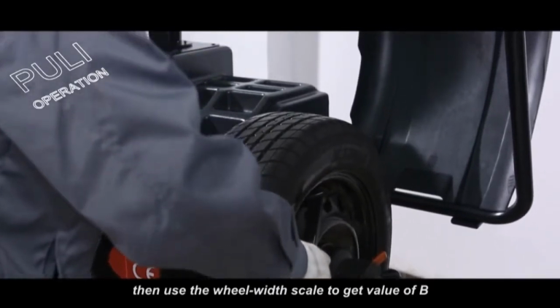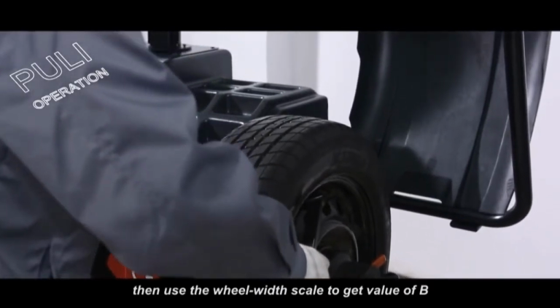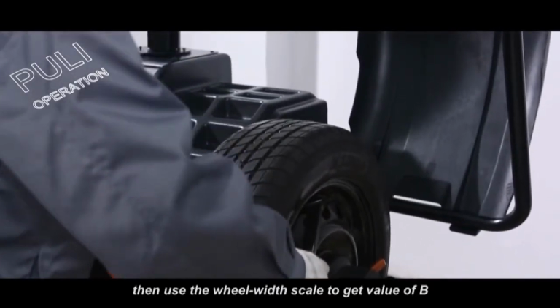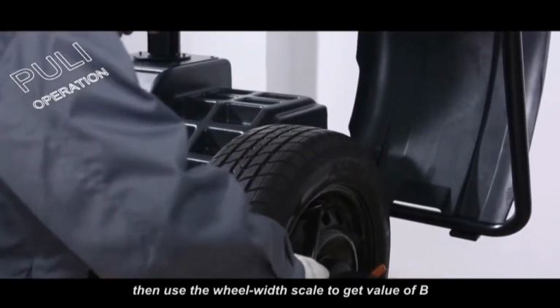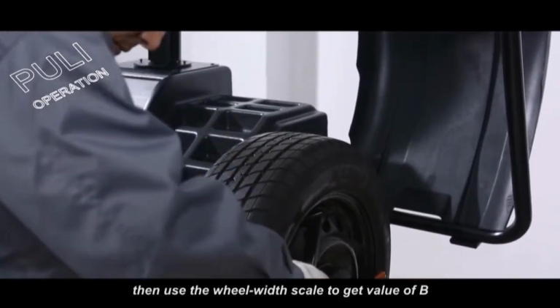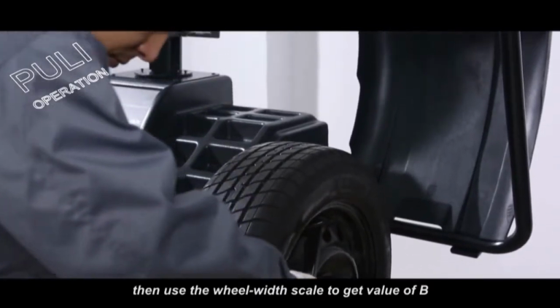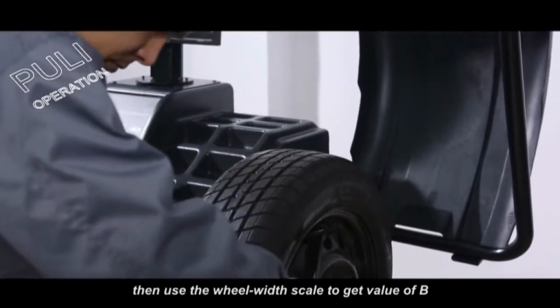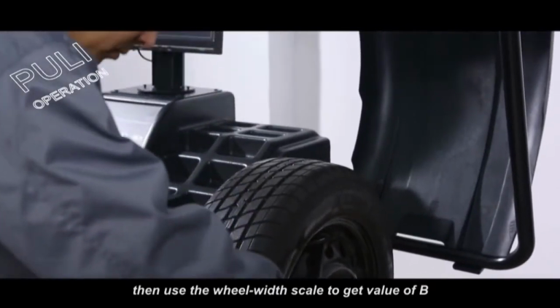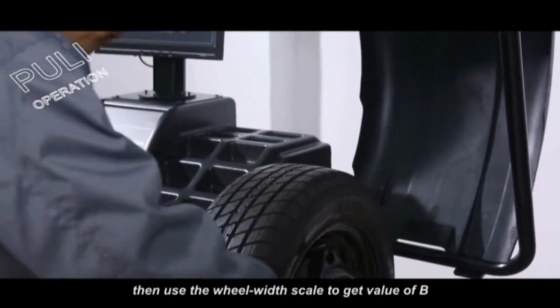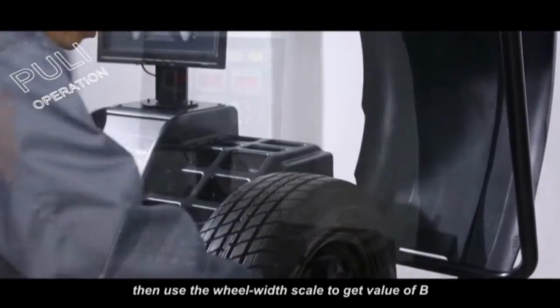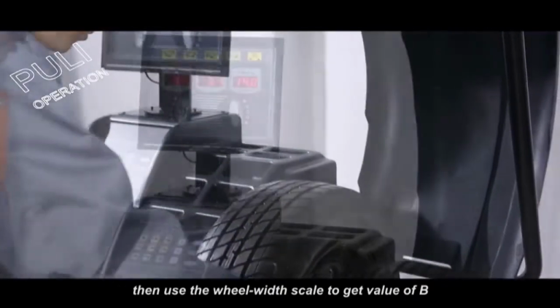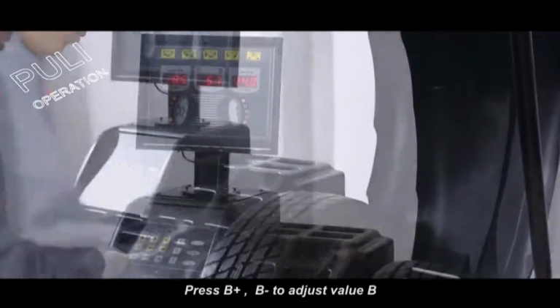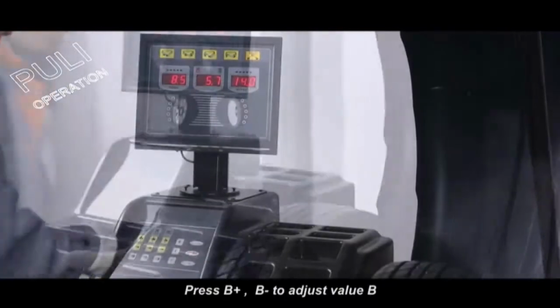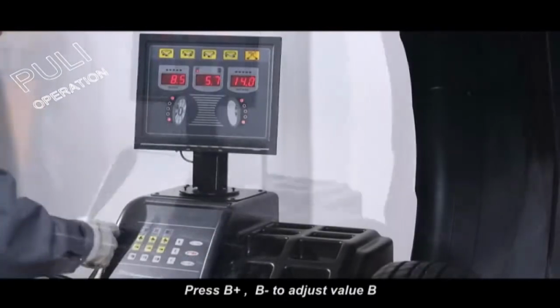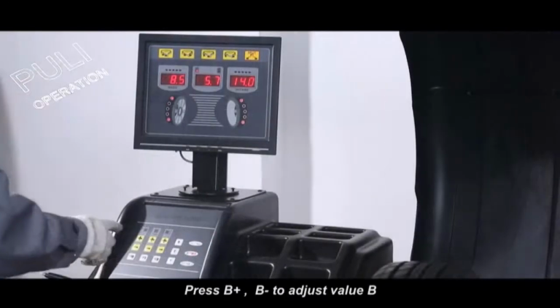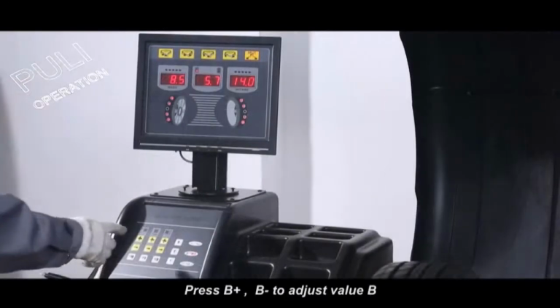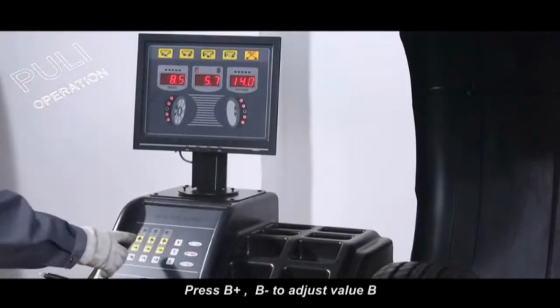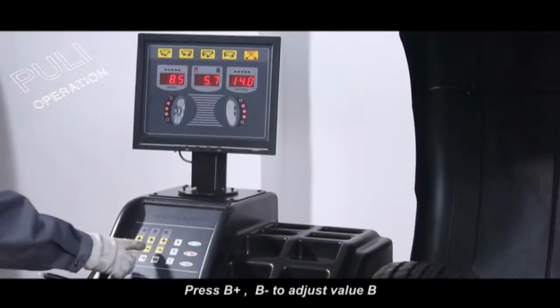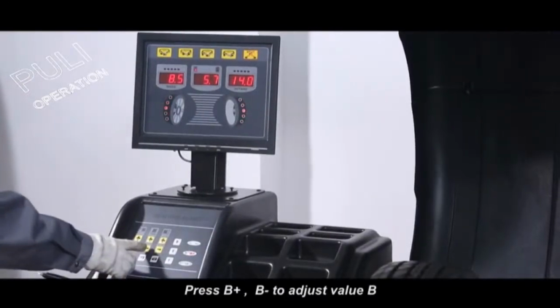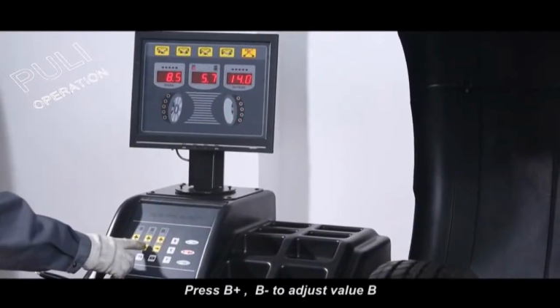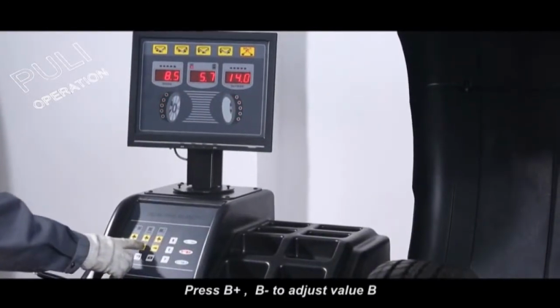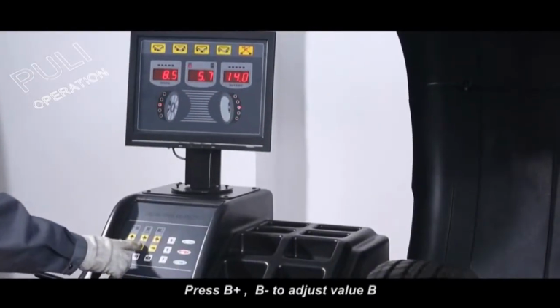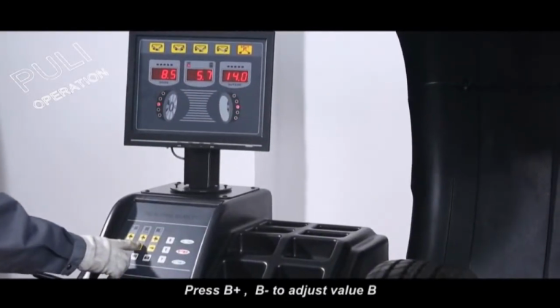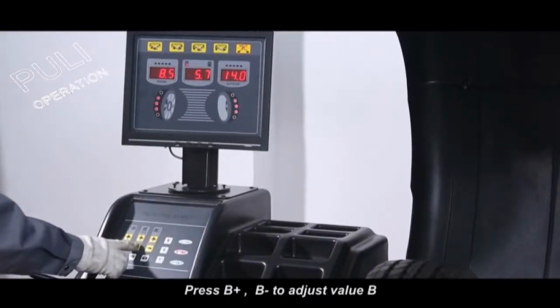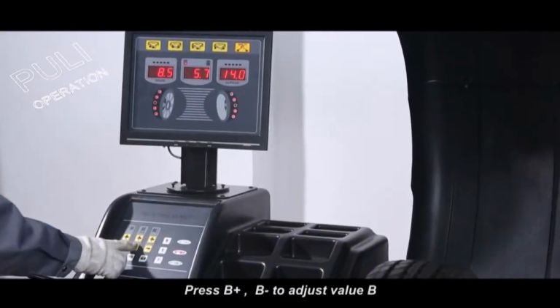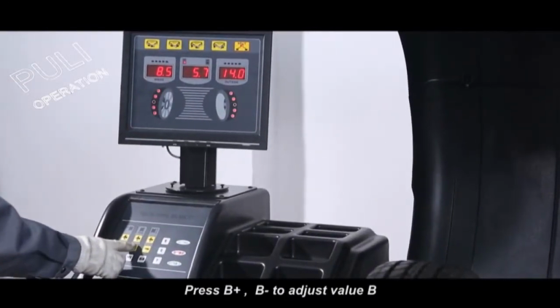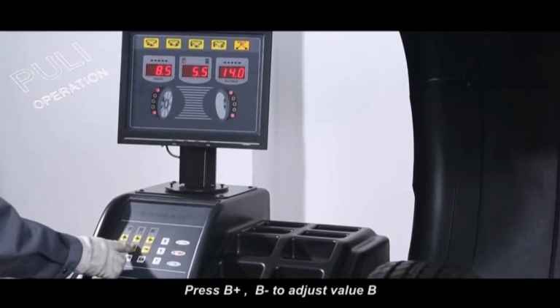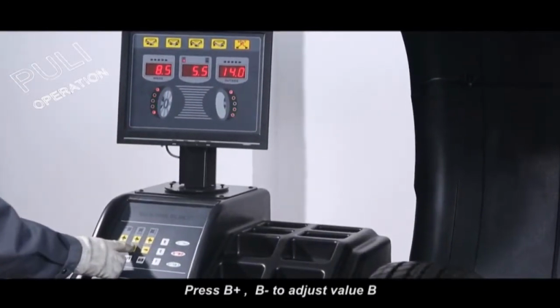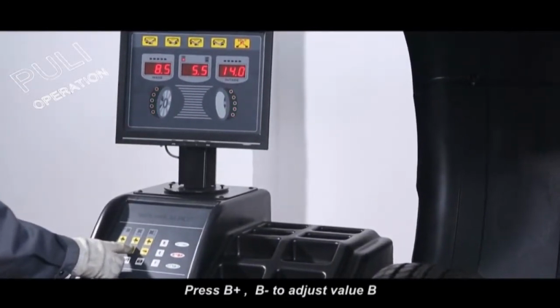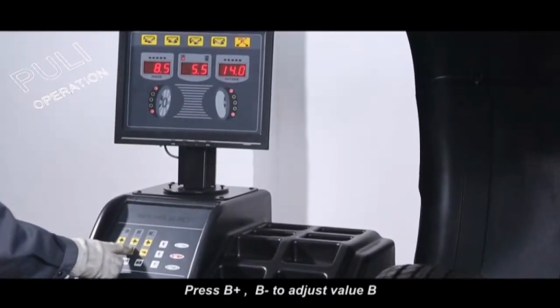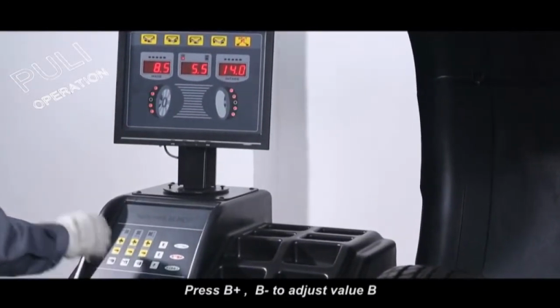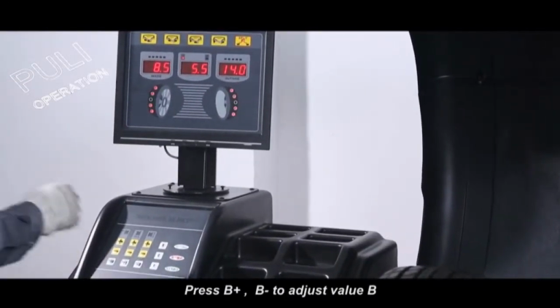To get value of B, press B plus or B minus to adjust the value B.